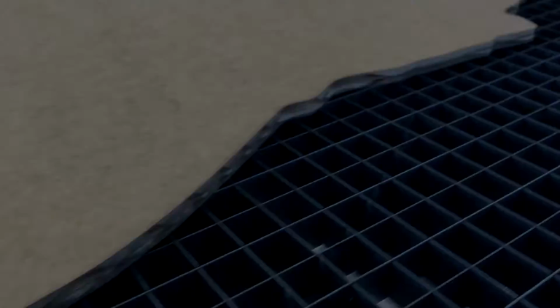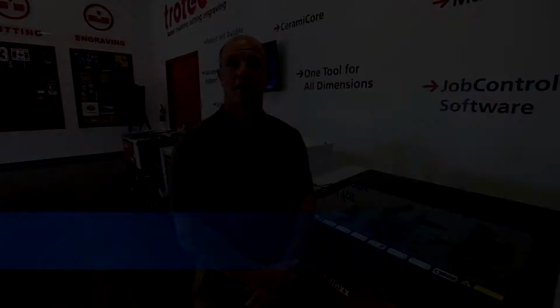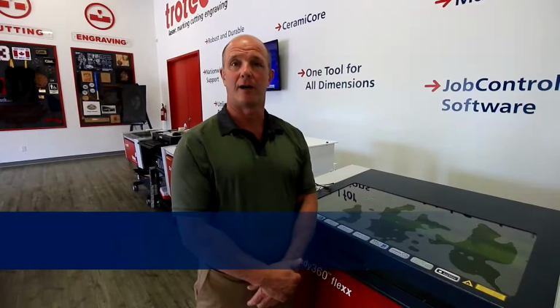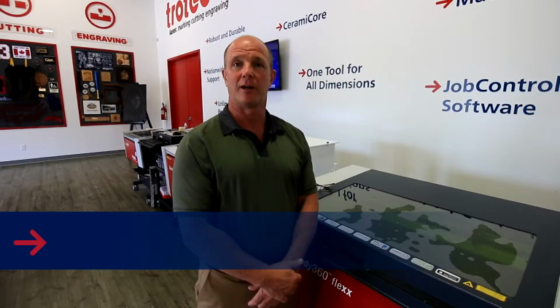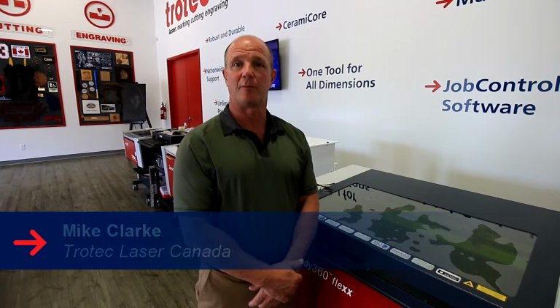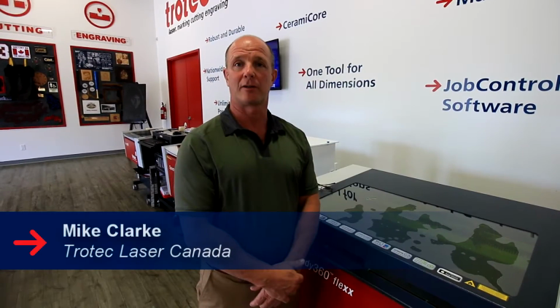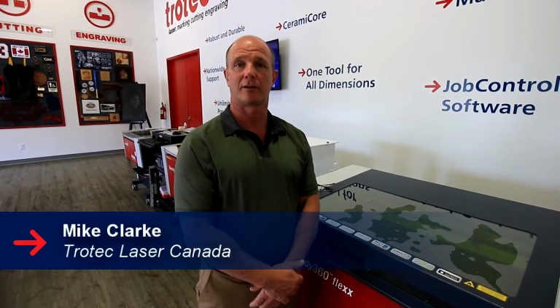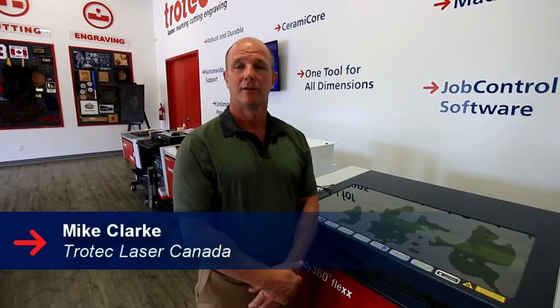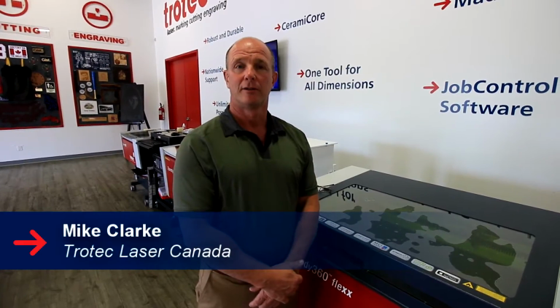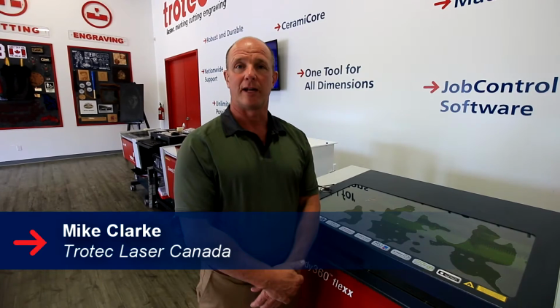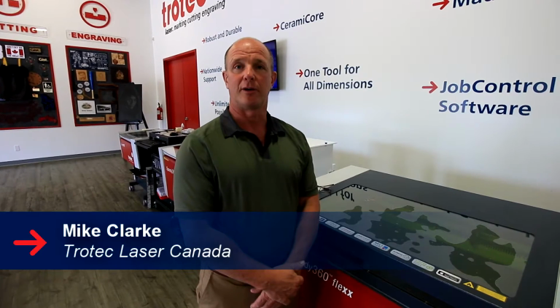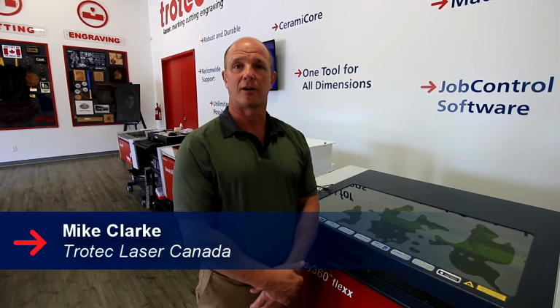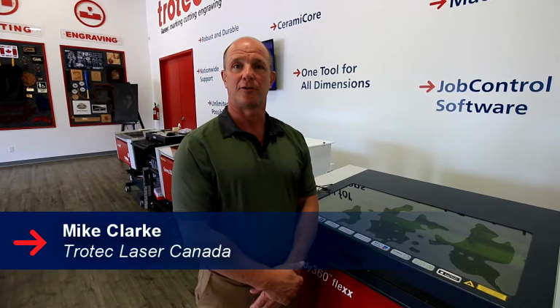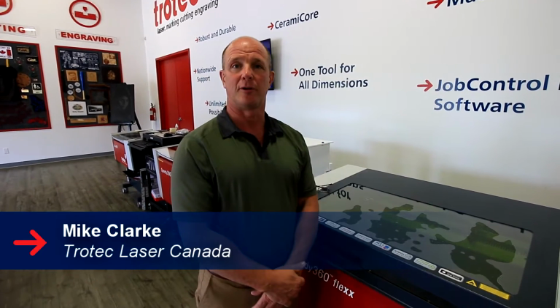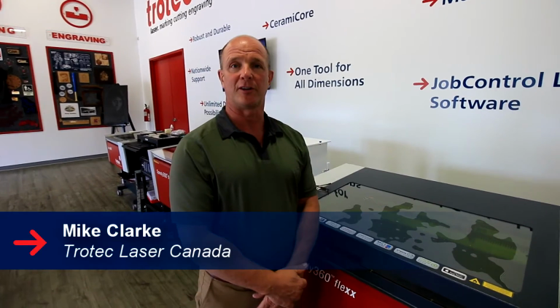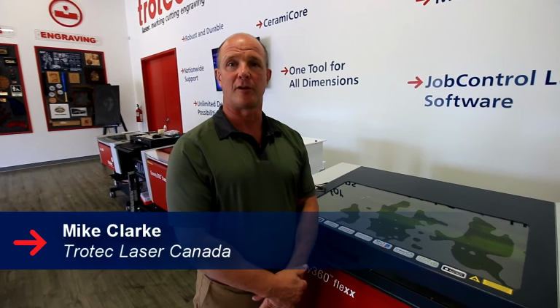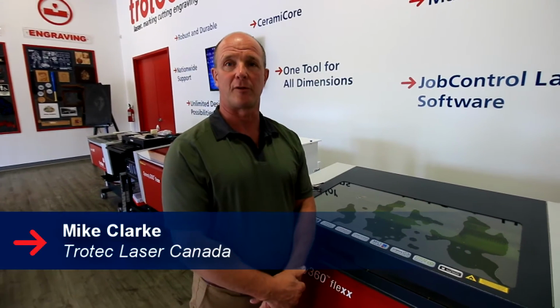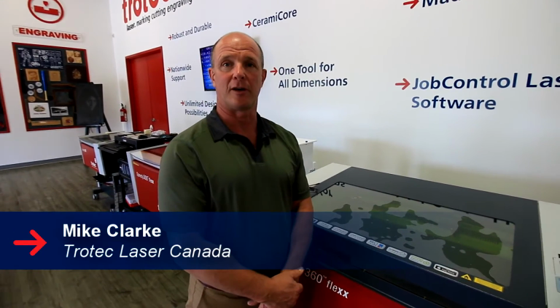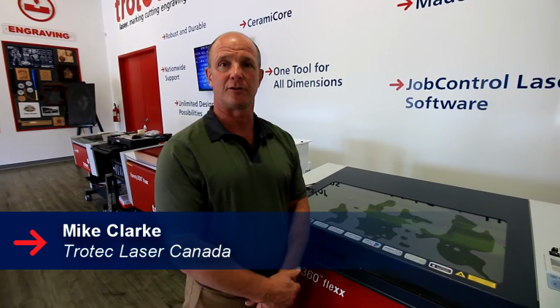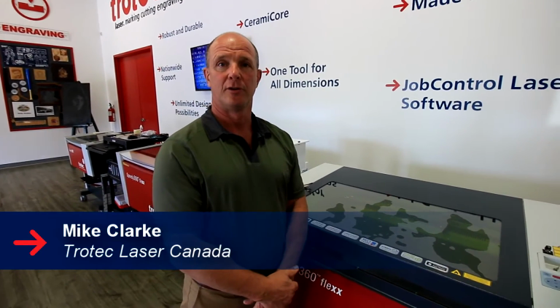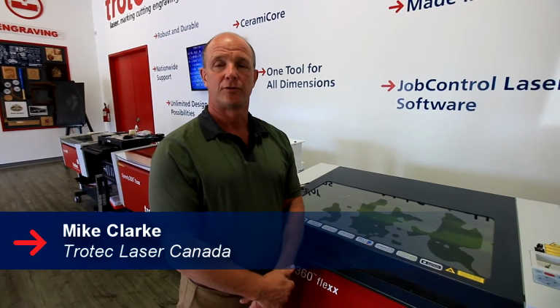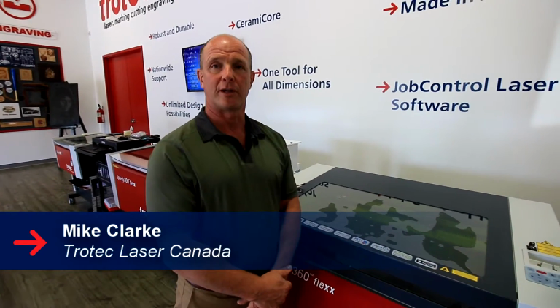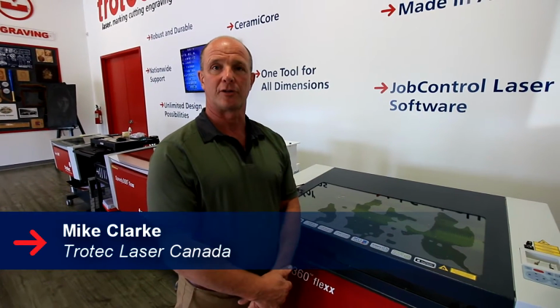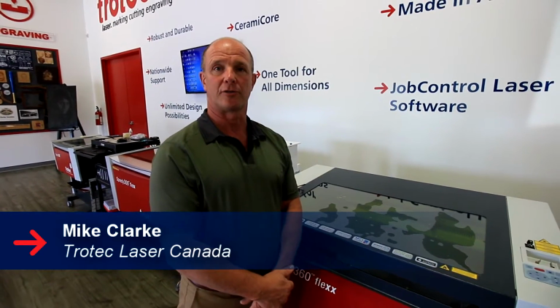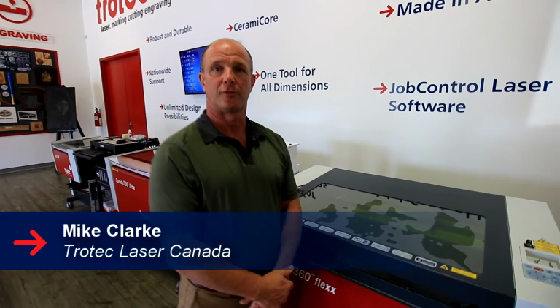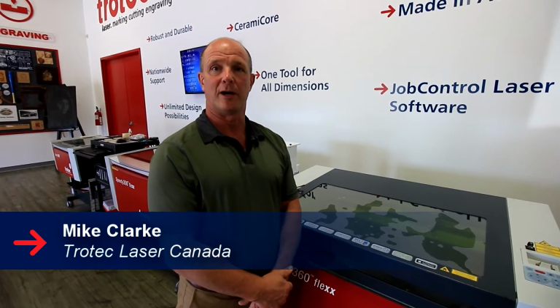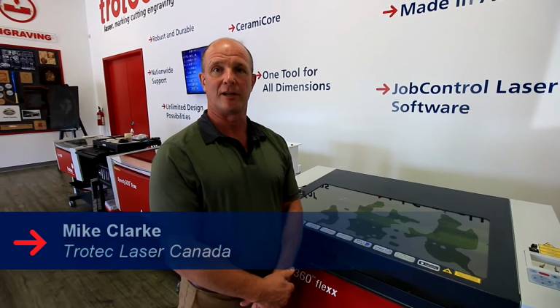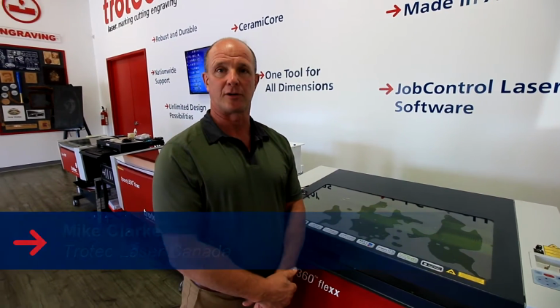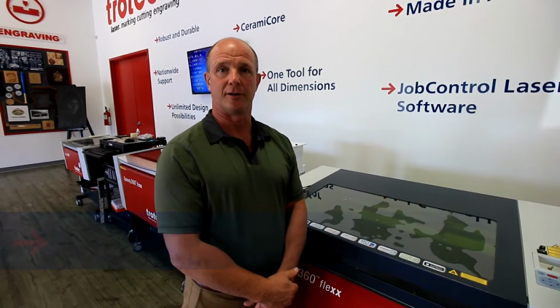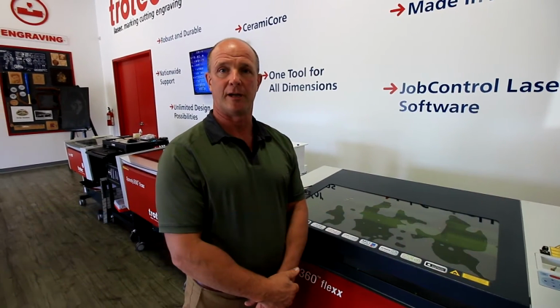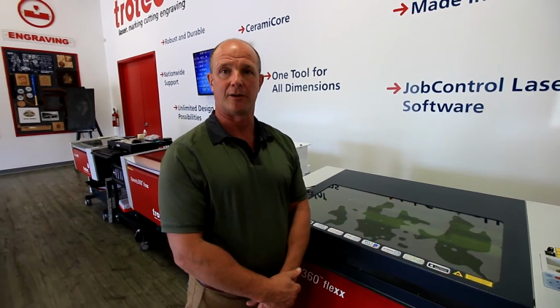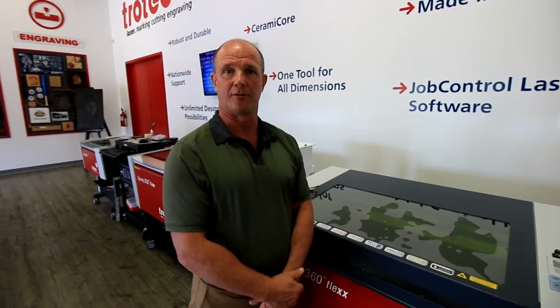Hi, my name is Mike Clark. Today we're here to talk to you about the SP3000, Trotec's large format laser cutter and engraver.